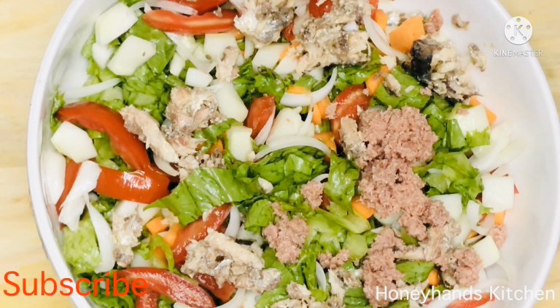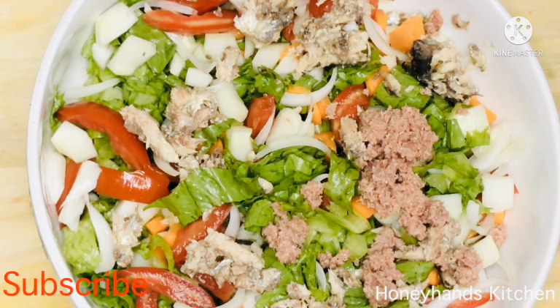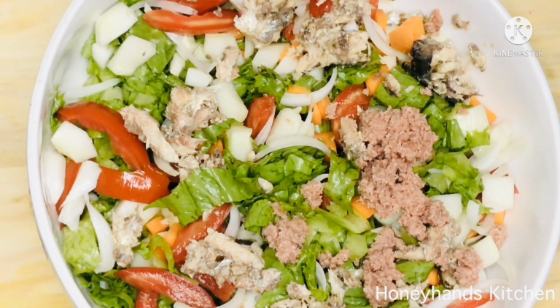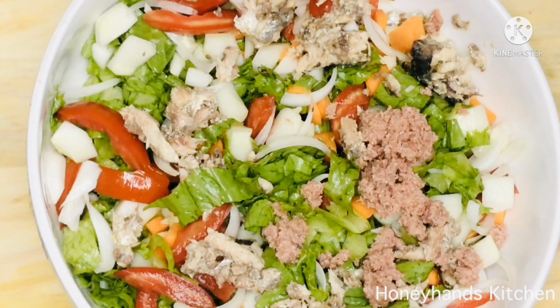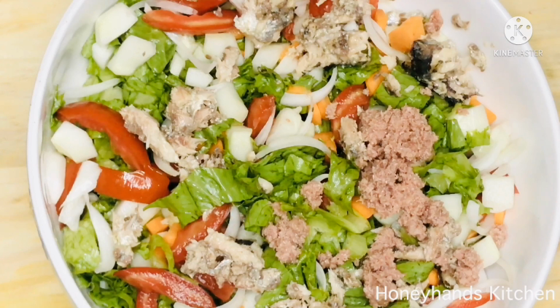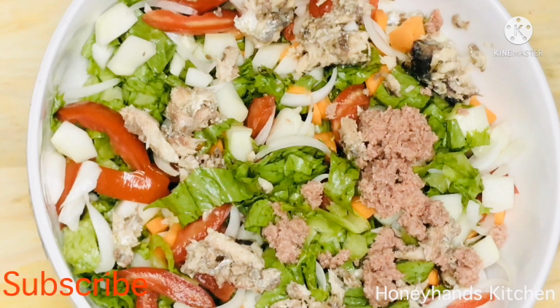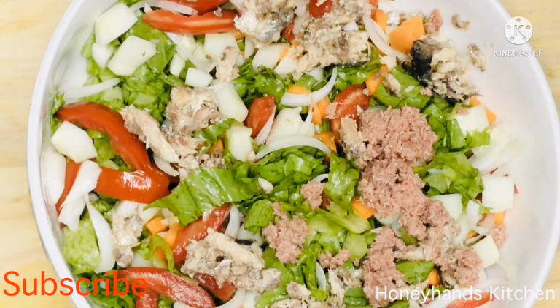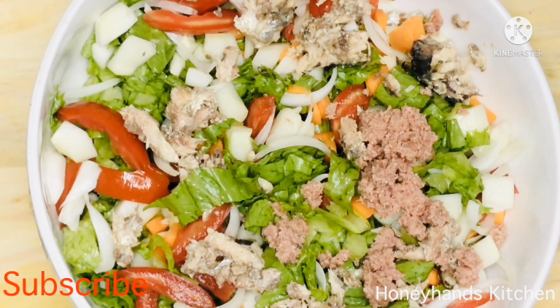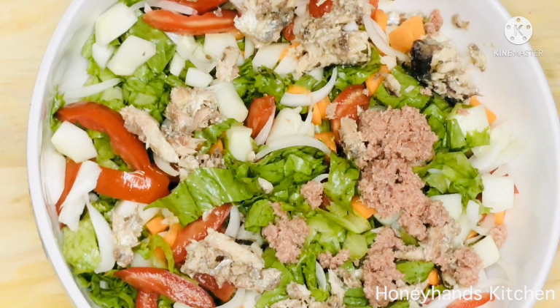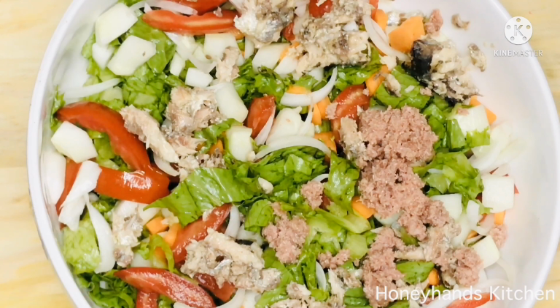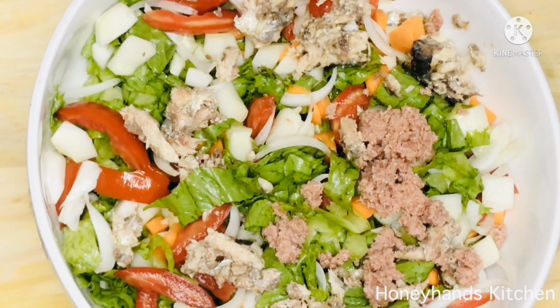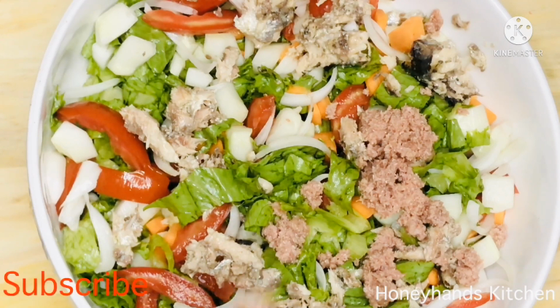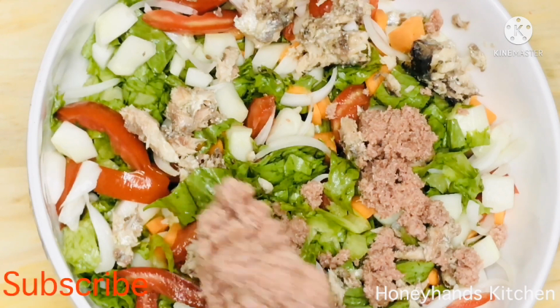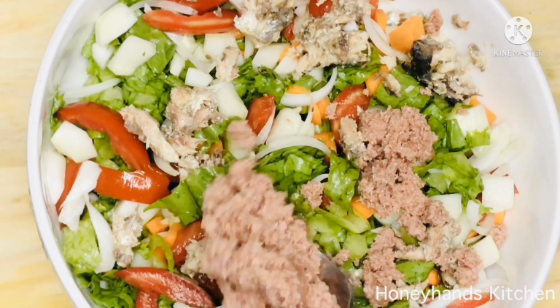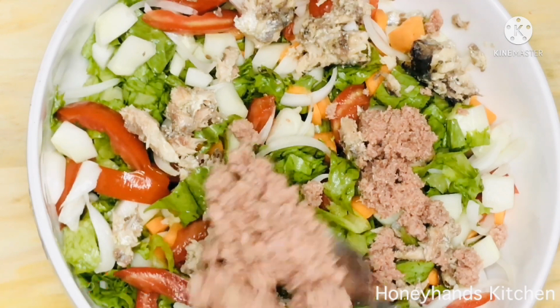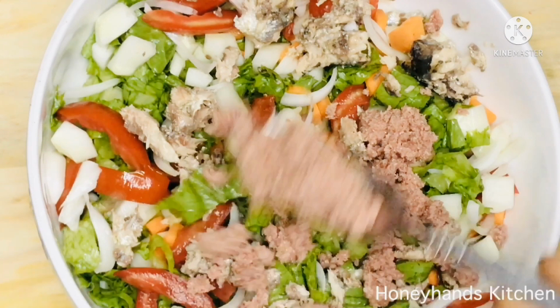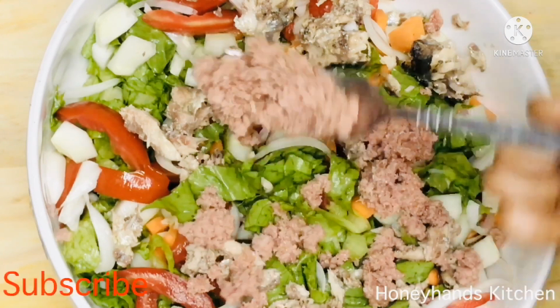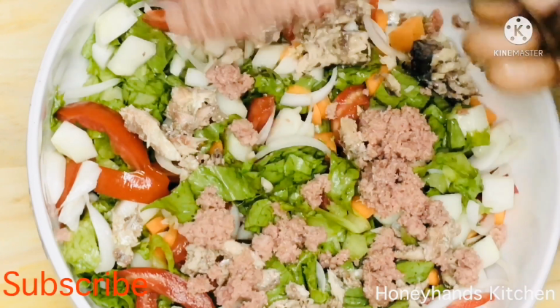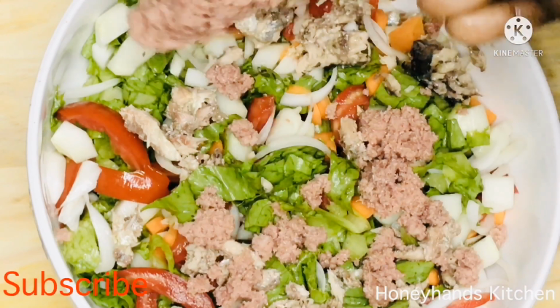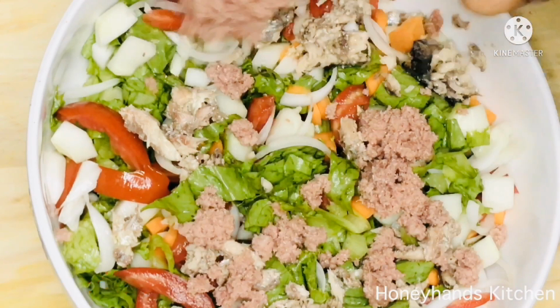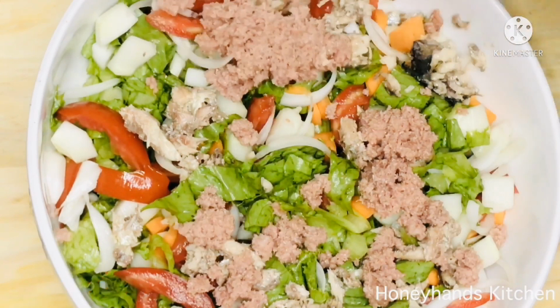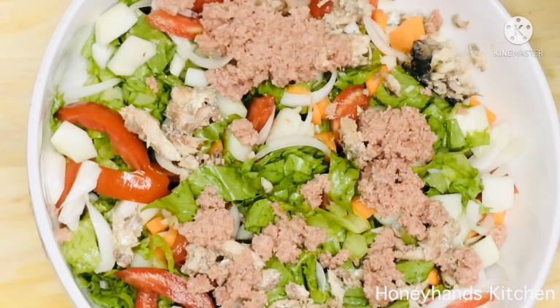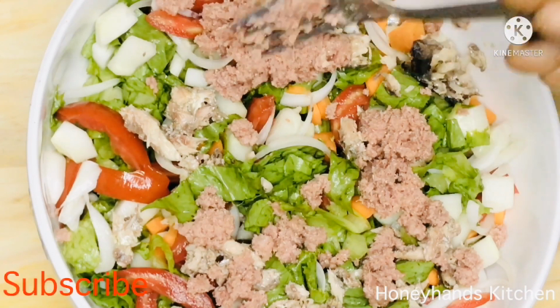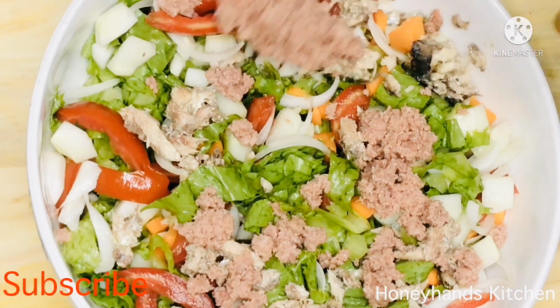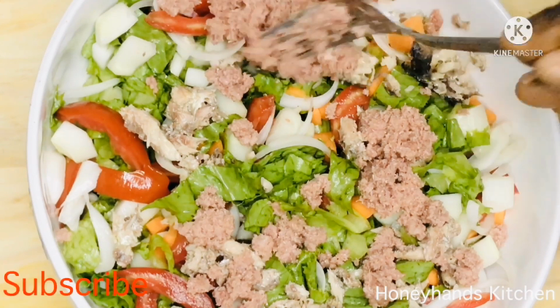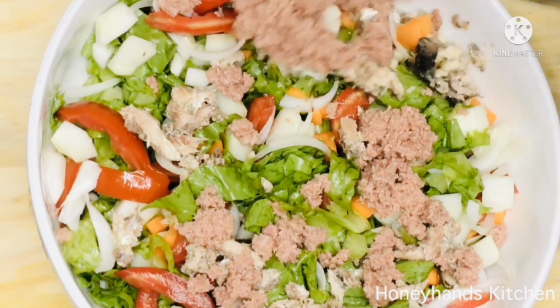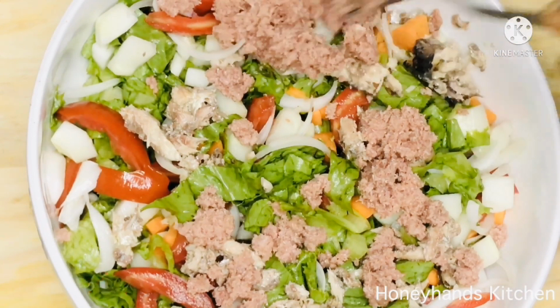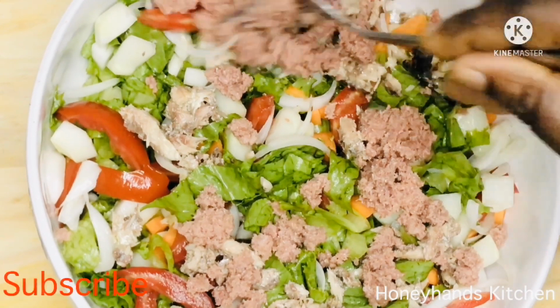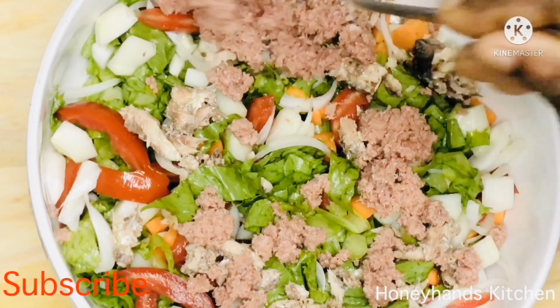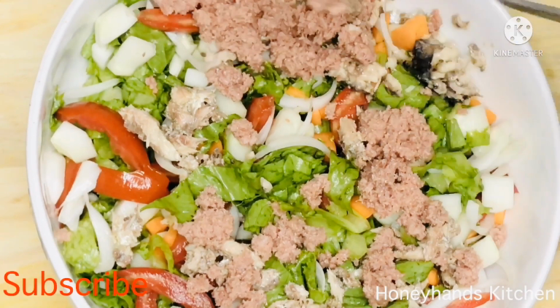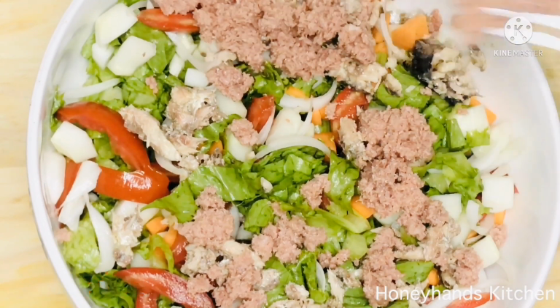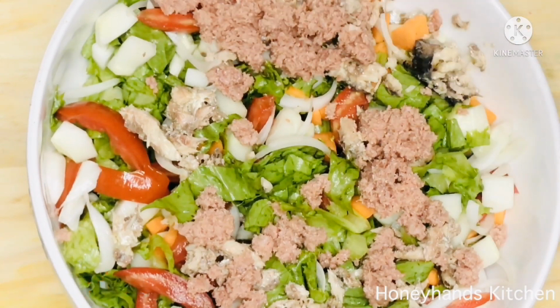I also add my corned beef. I used this brand but if you have any other corned beef you can use it.